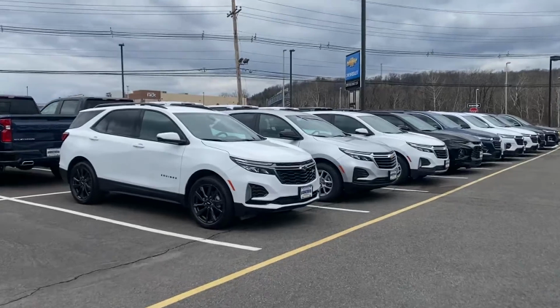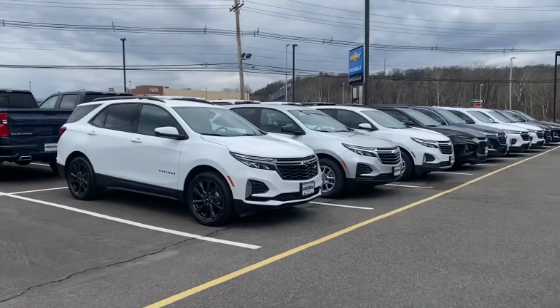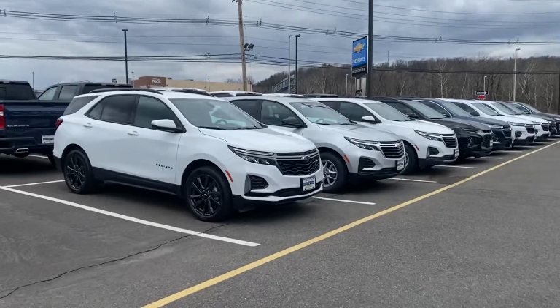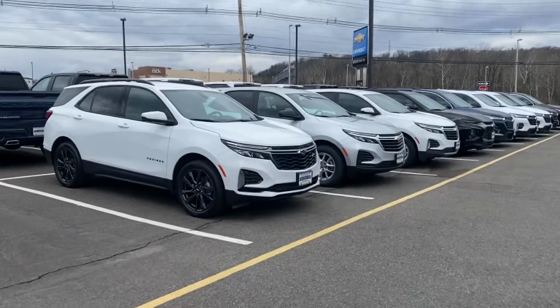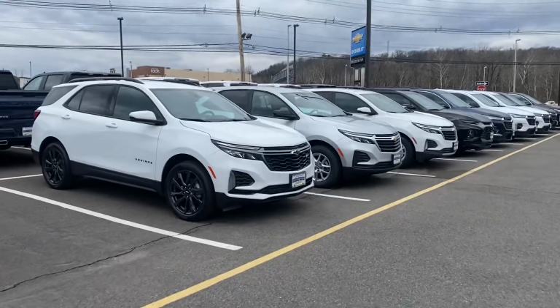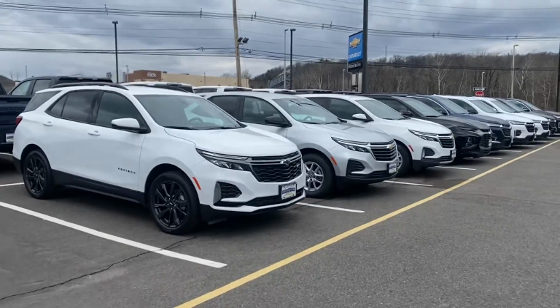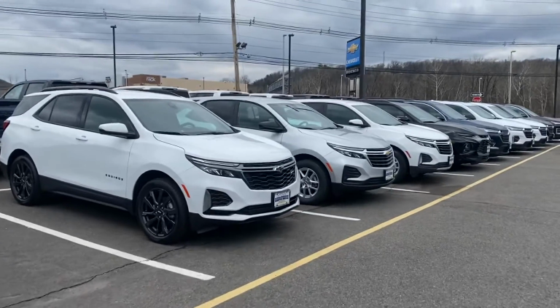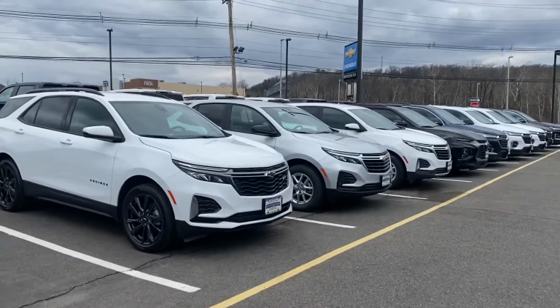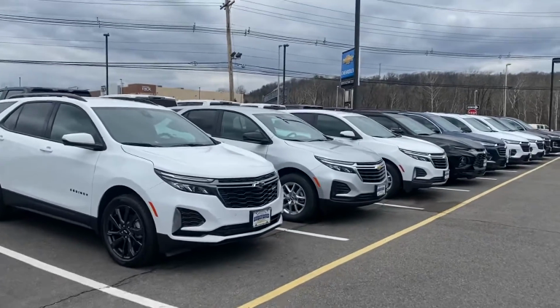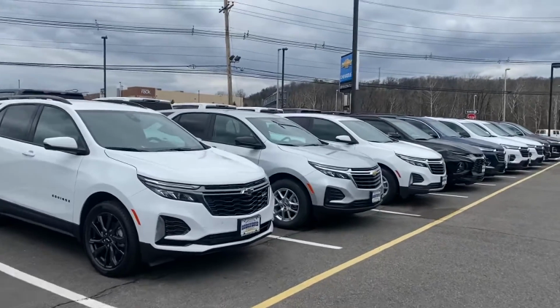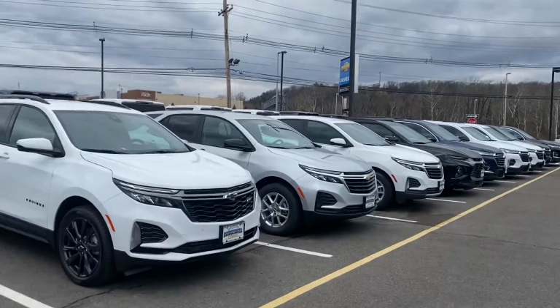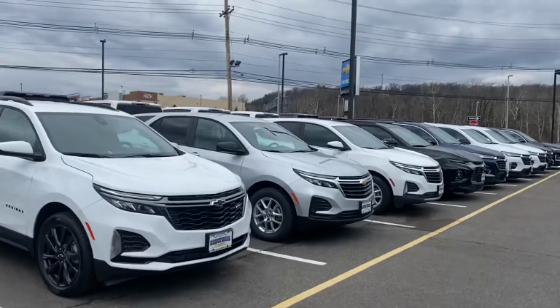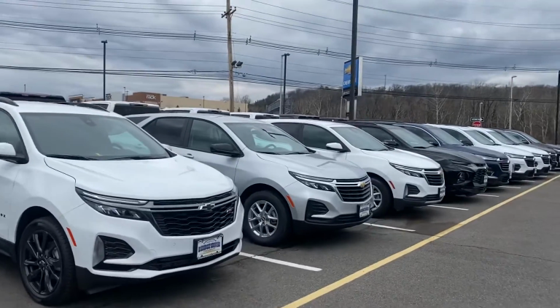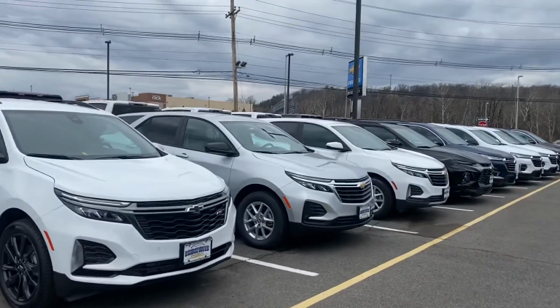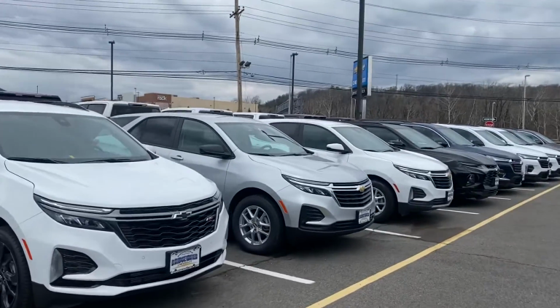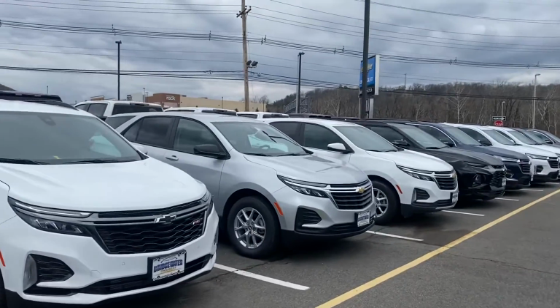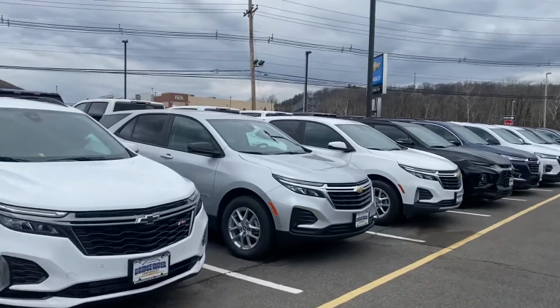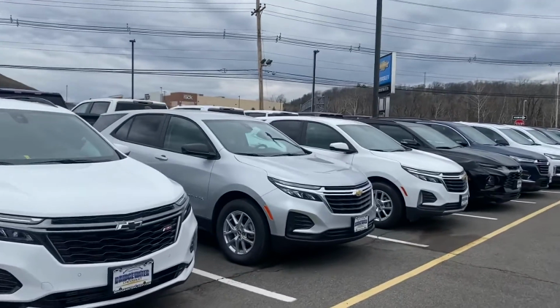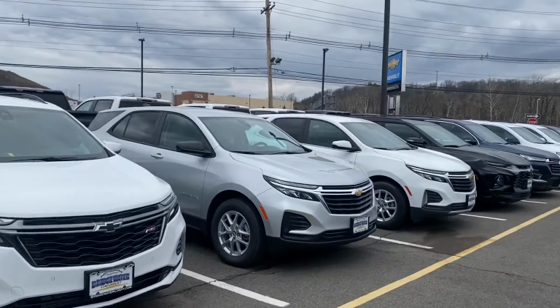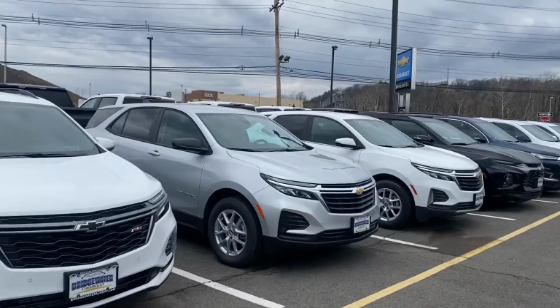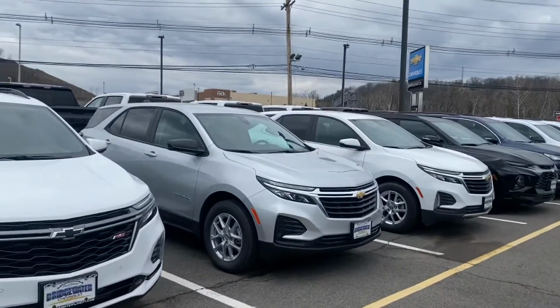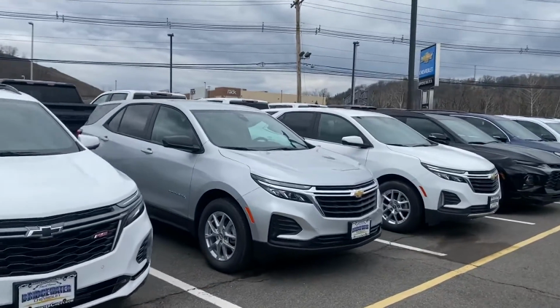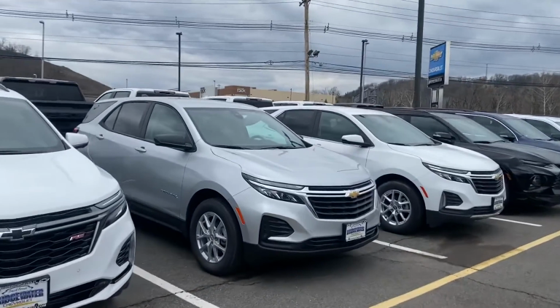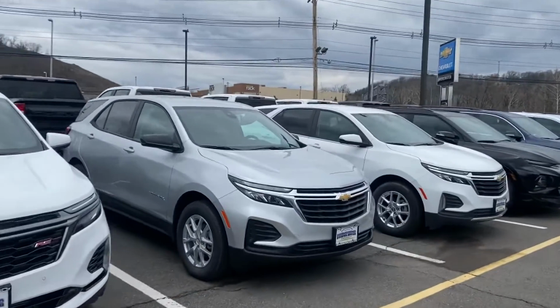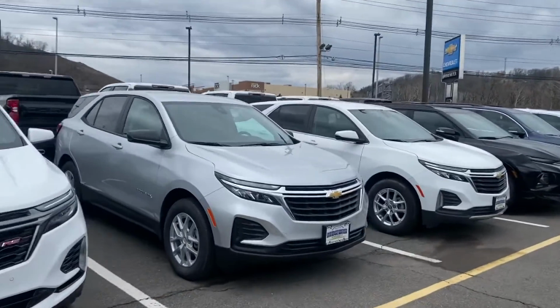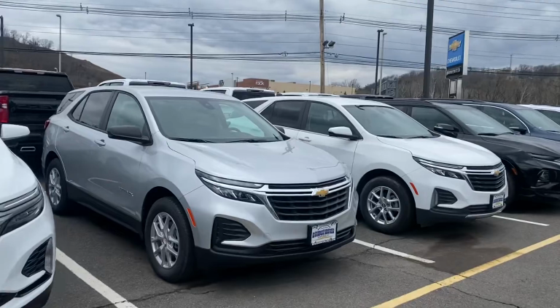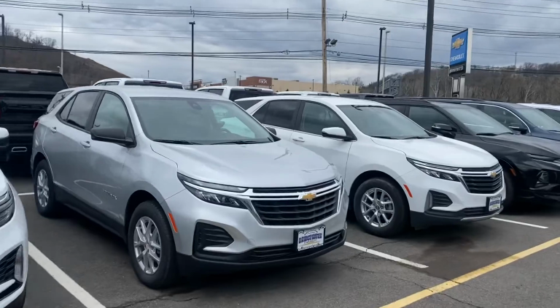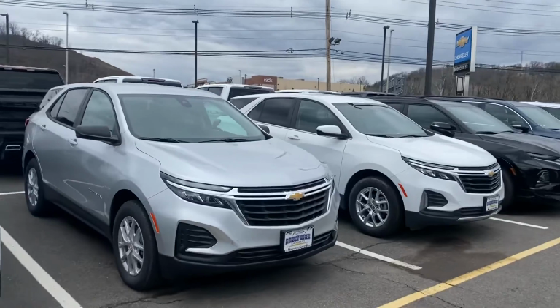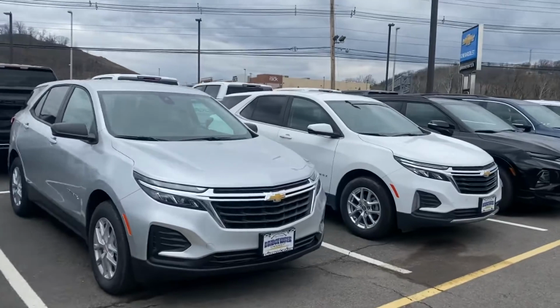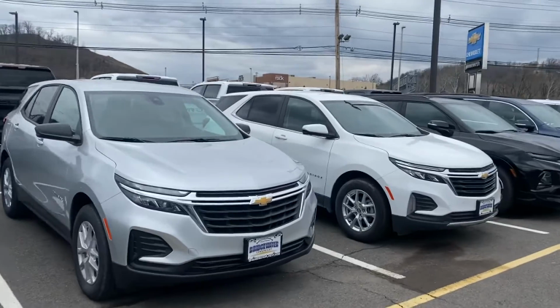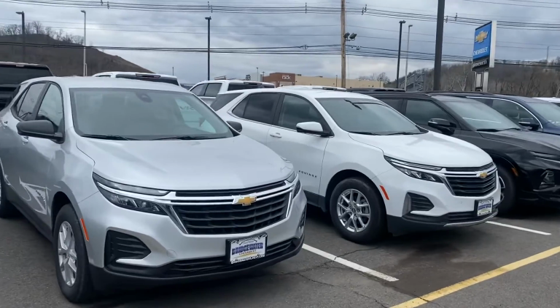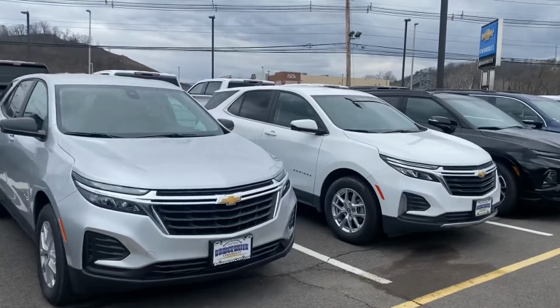Hey there Sandy, it's Noah from Bridgewater Chevy. Just want to give you a quick little intro.